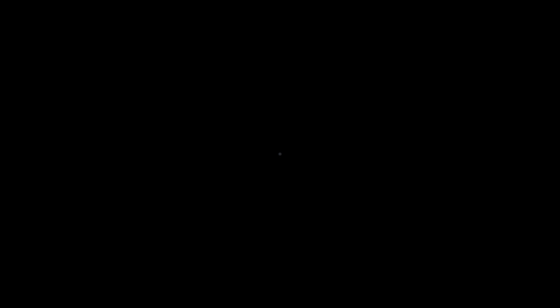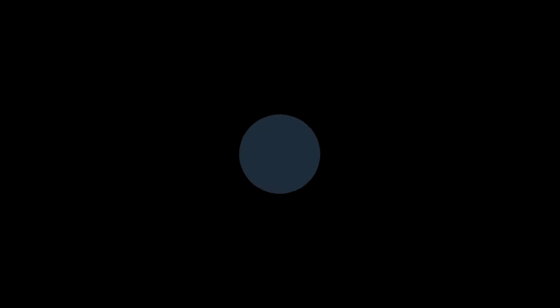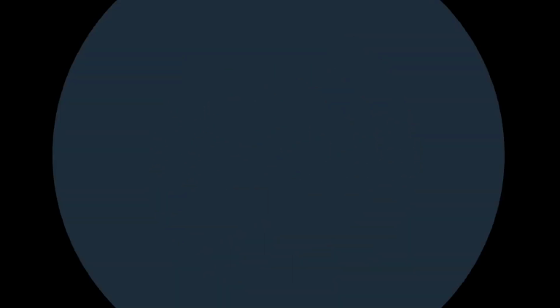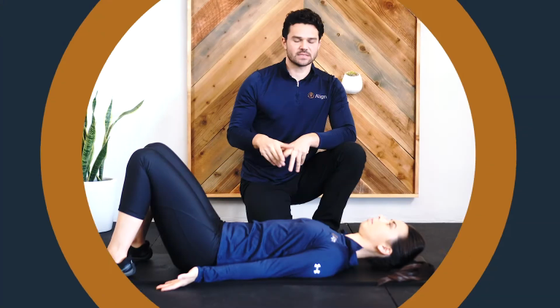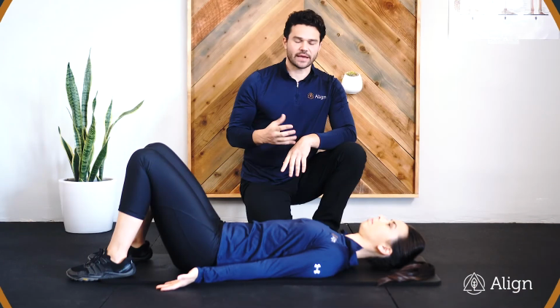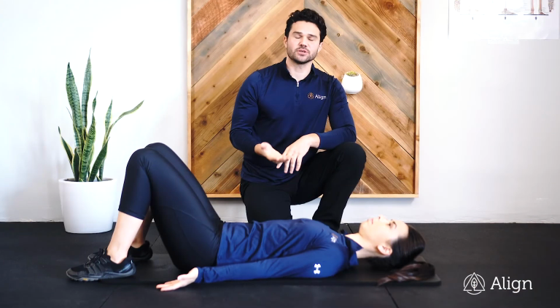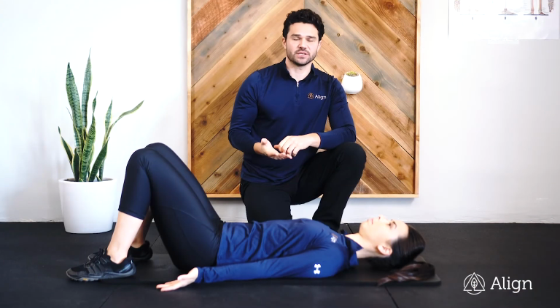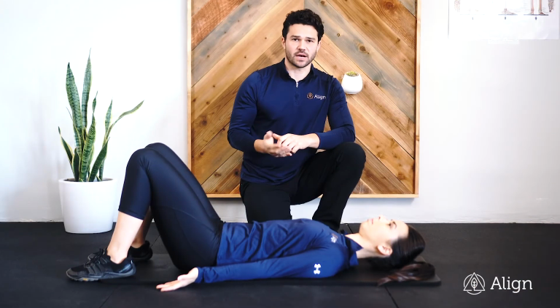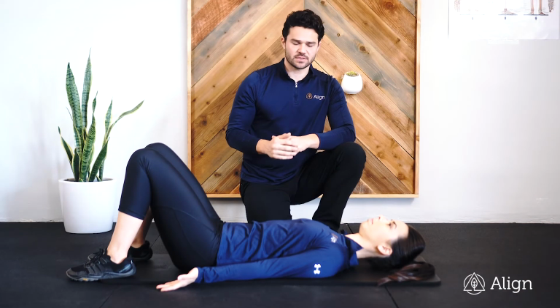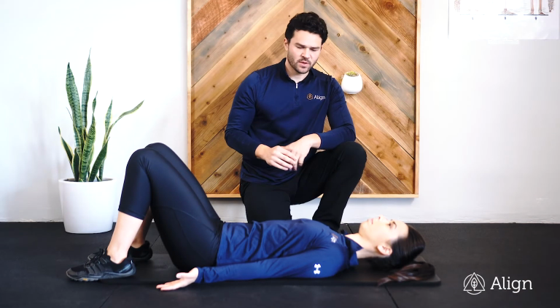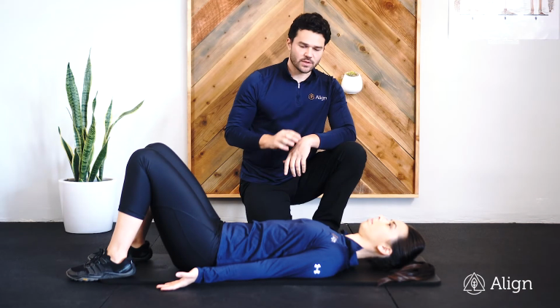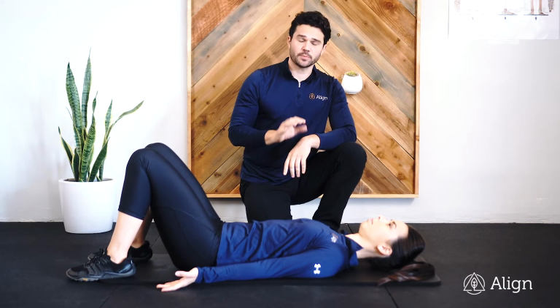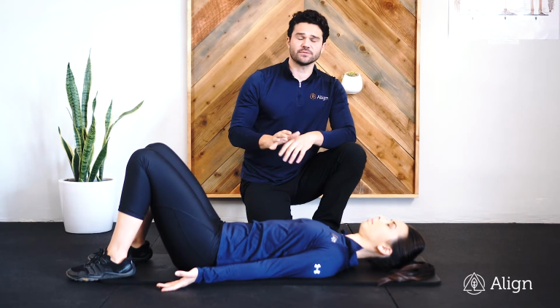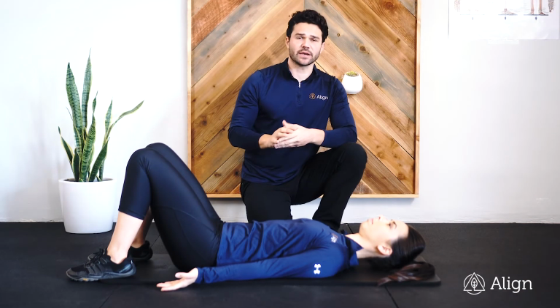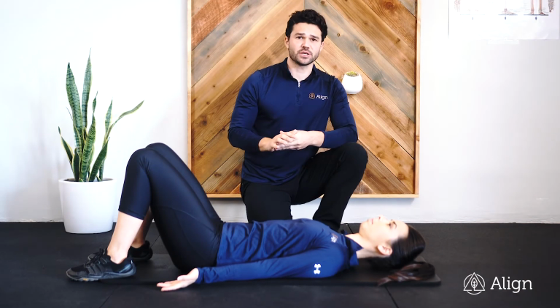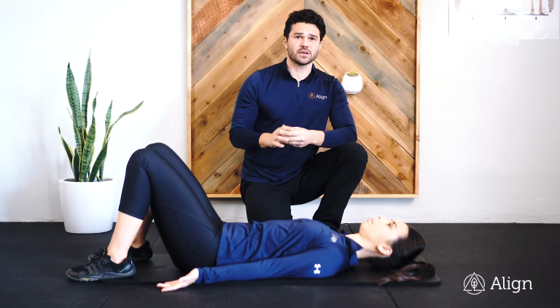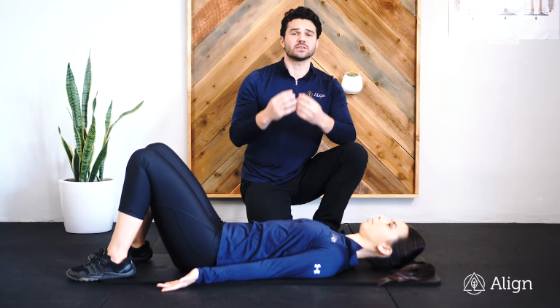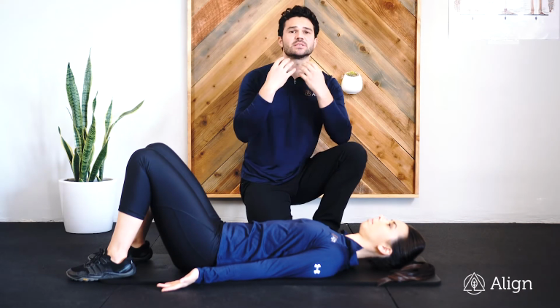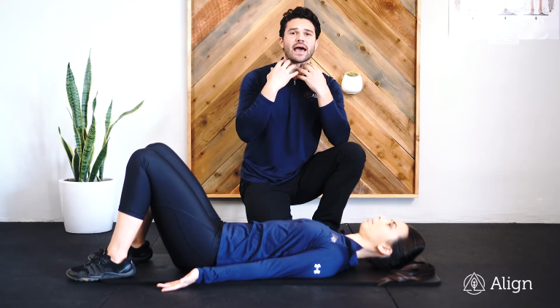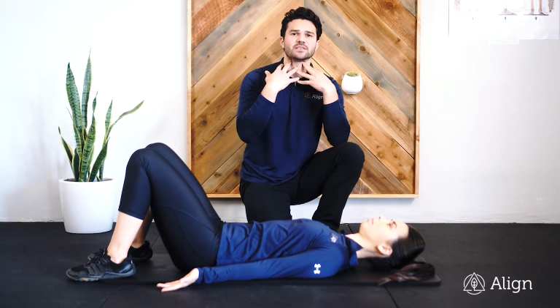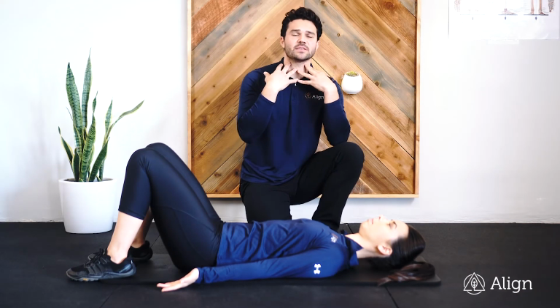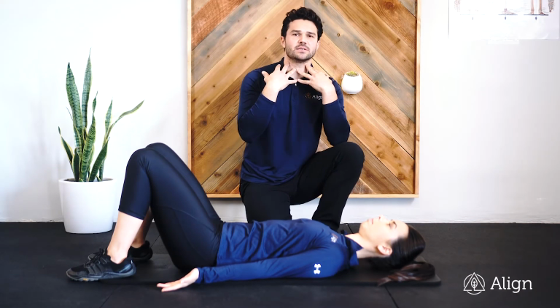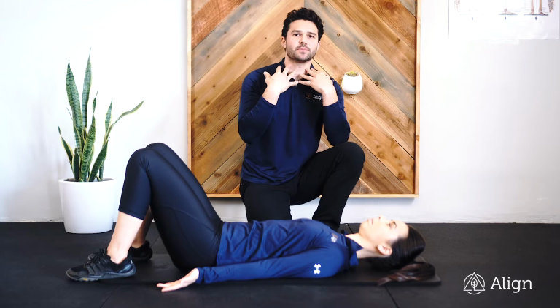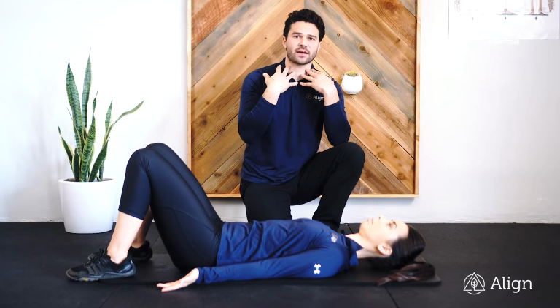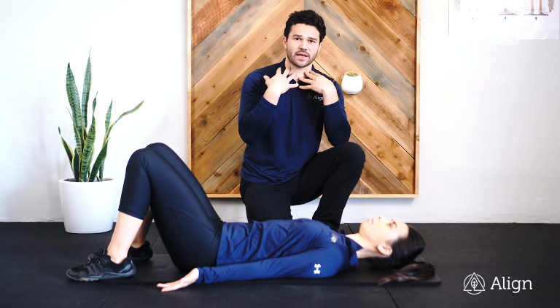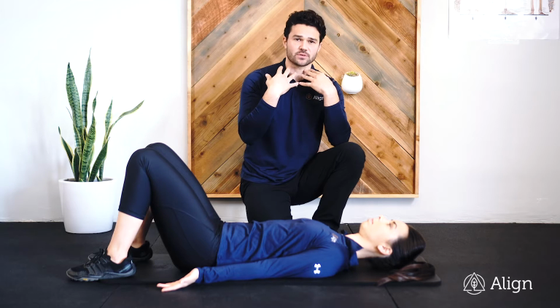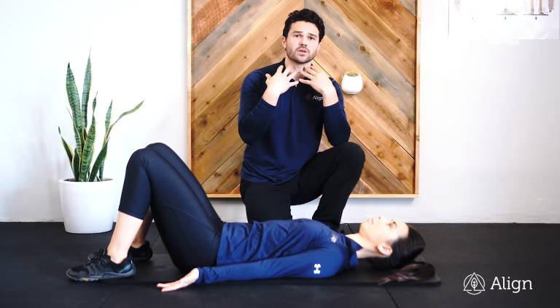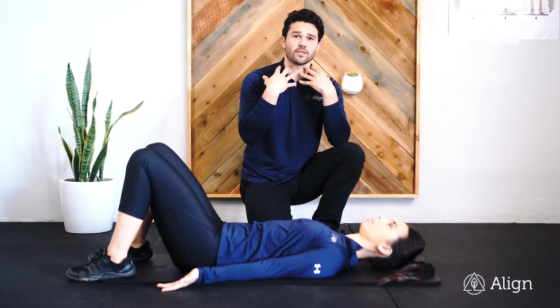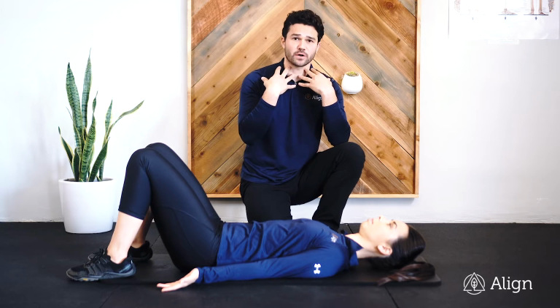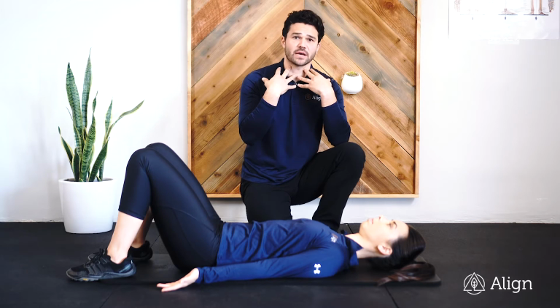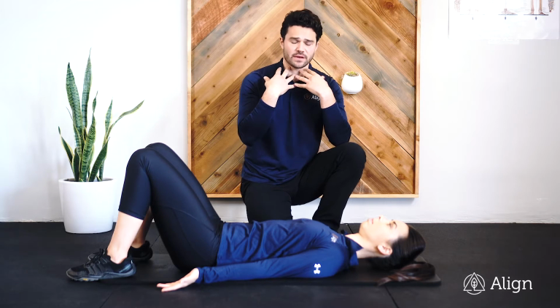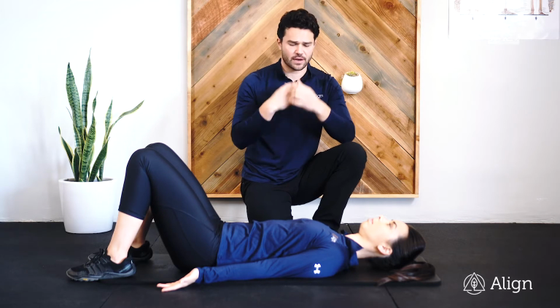This is Lying Chin Tucks. The purpose of Lying Chin Tucks is to activate the deep neck flexors on the front side of the neck.